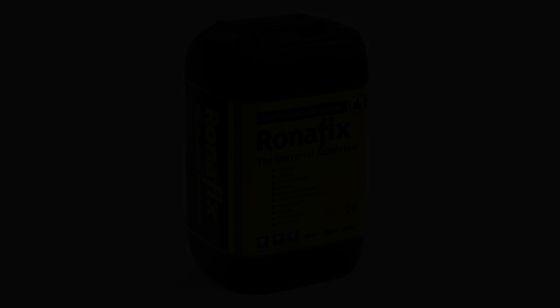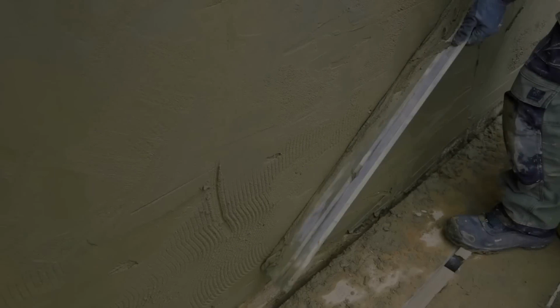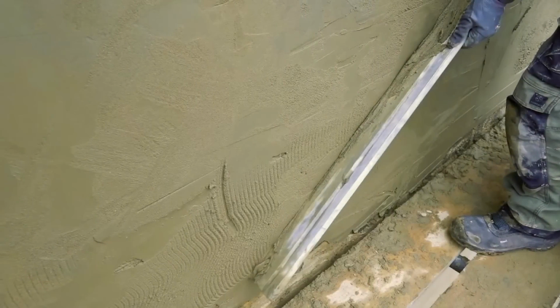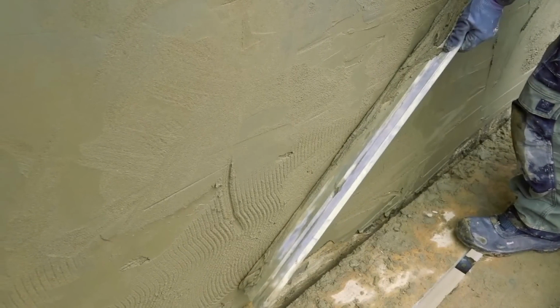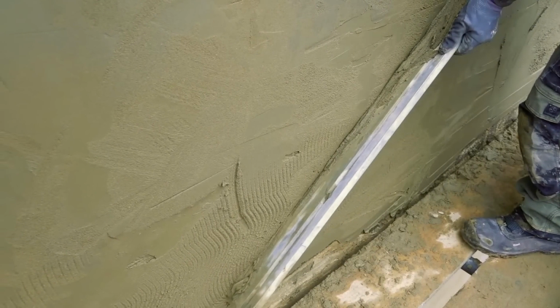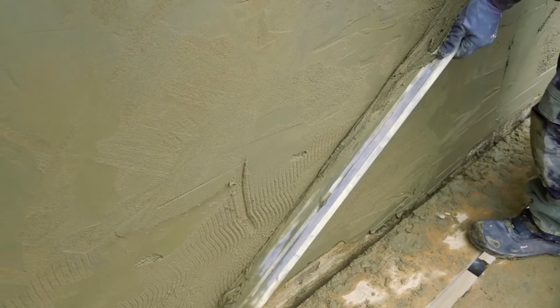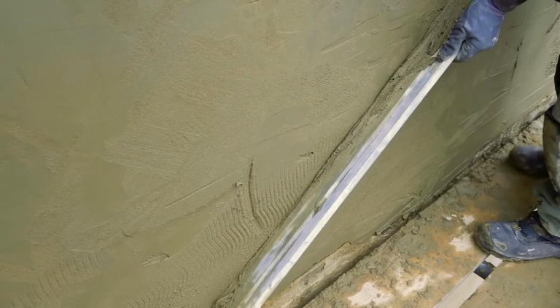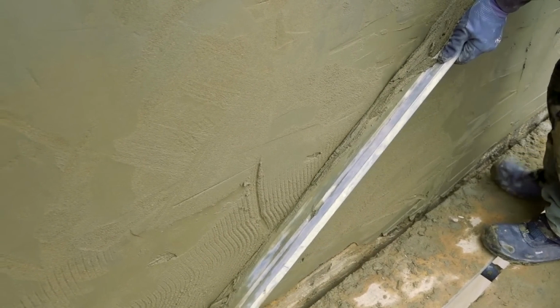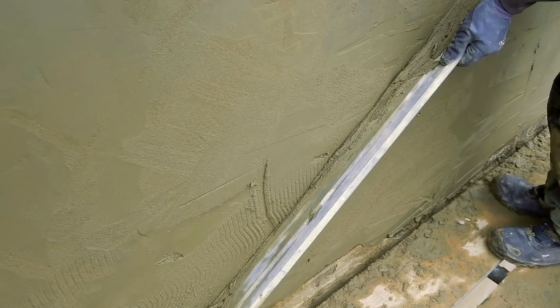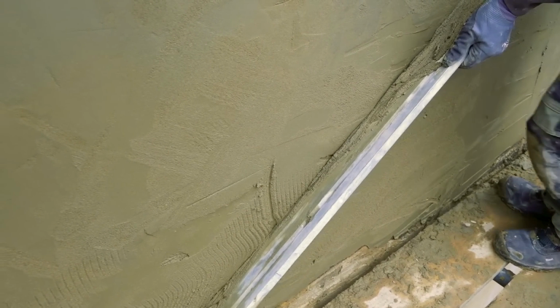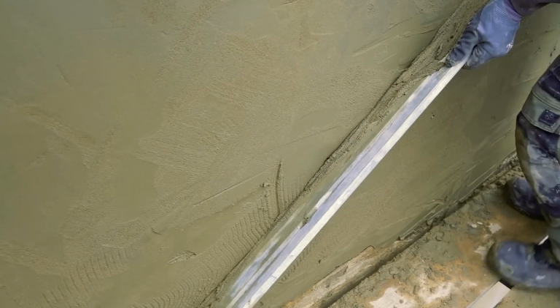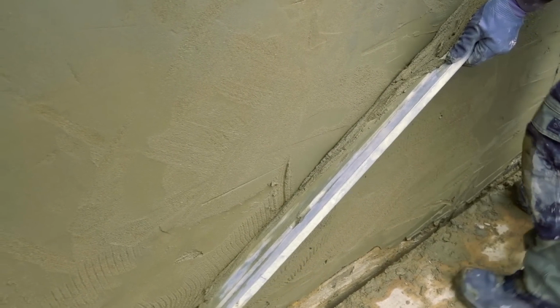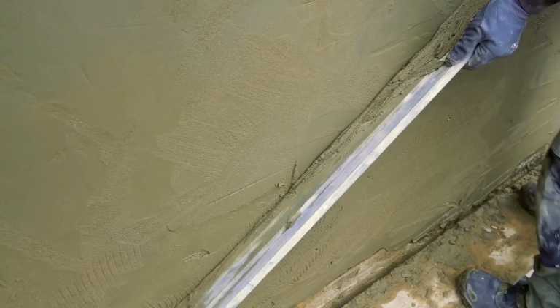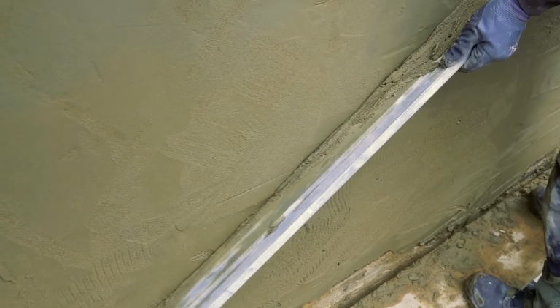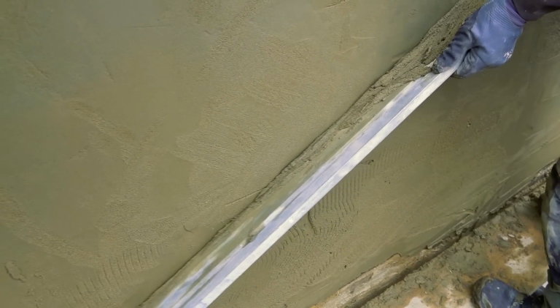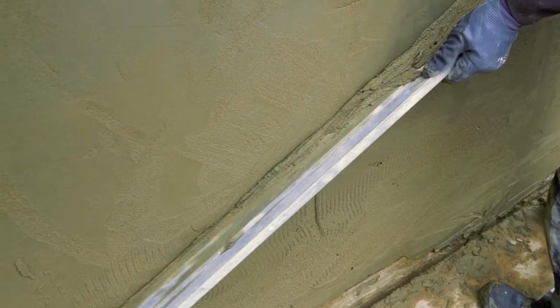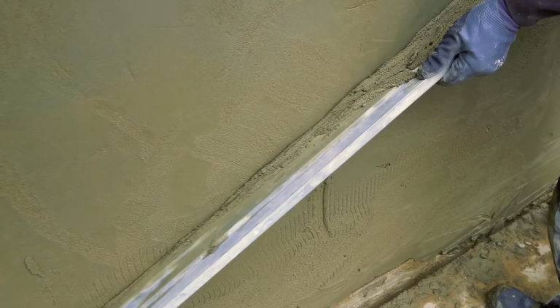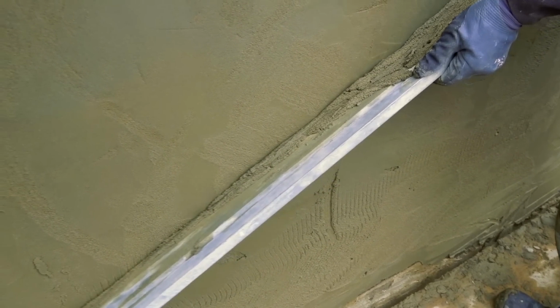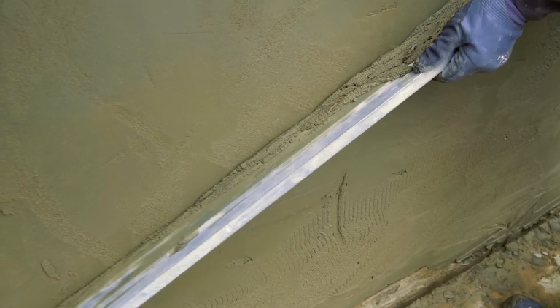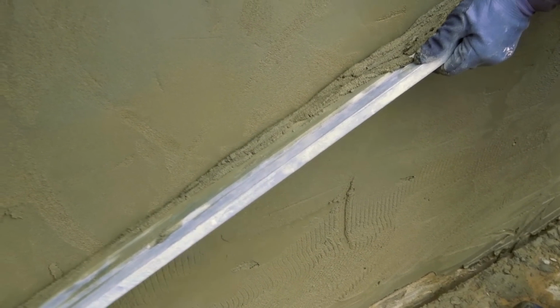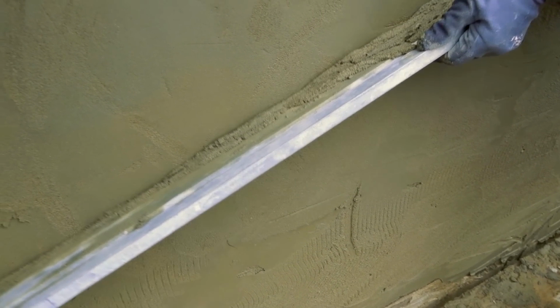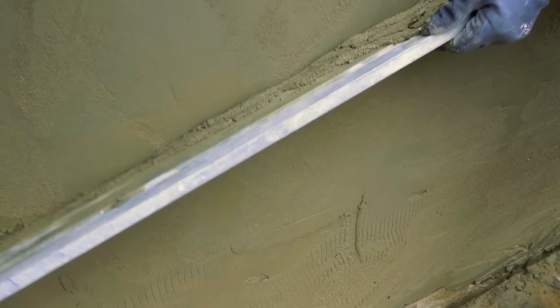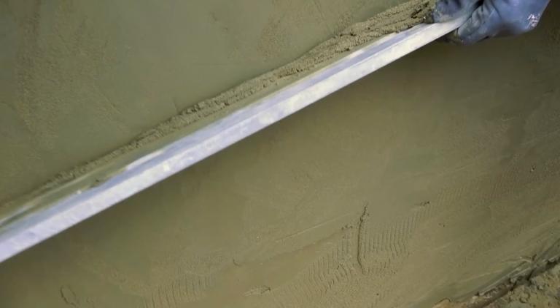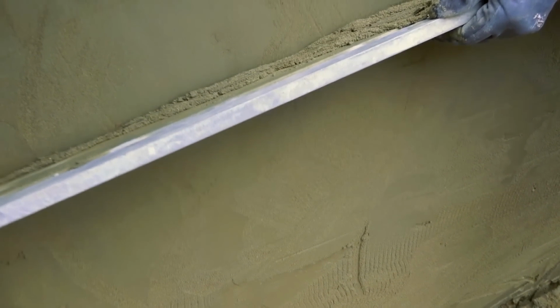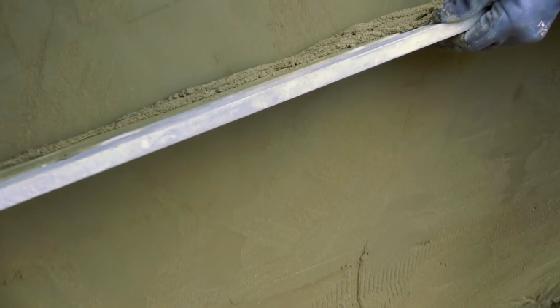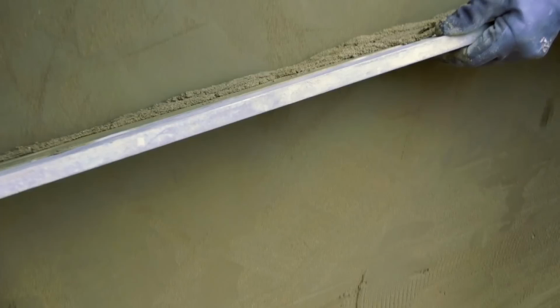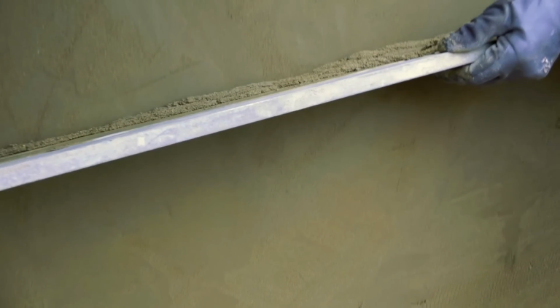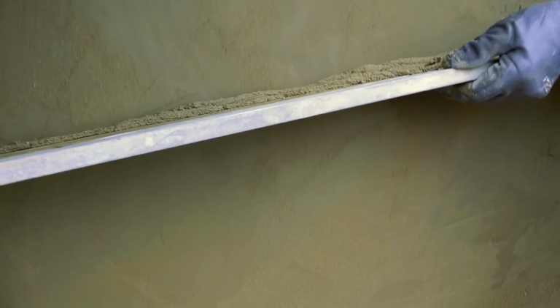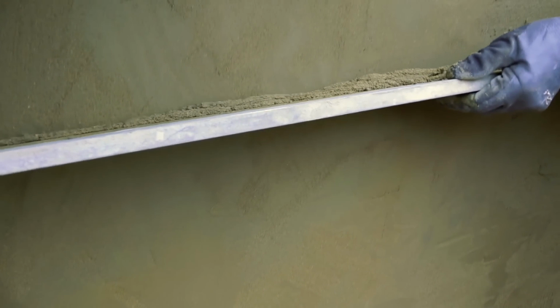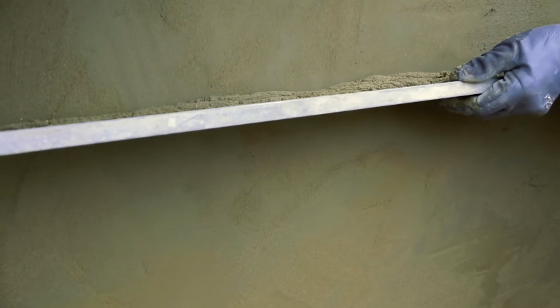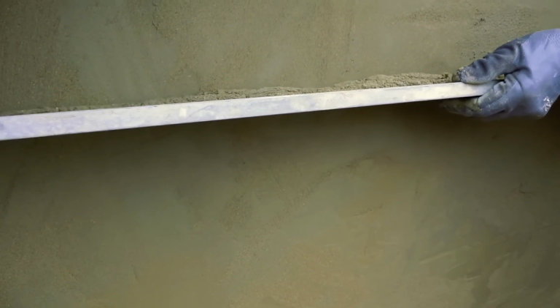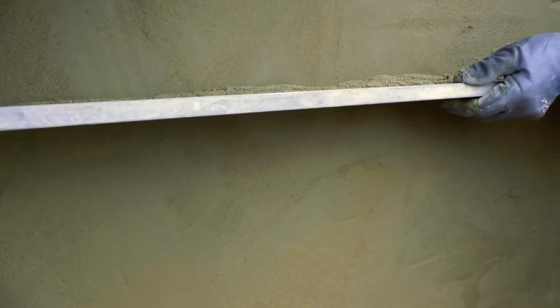Anyway, I hope you found that useful, and if you're a plasterer or renderer, I'd love to know what bonding agent you think is best.